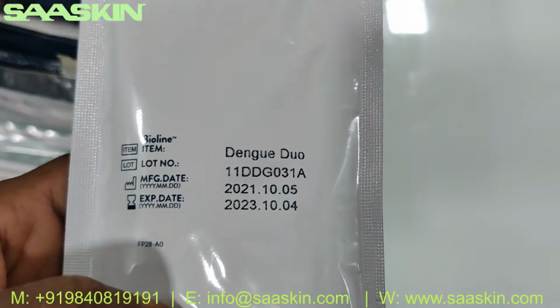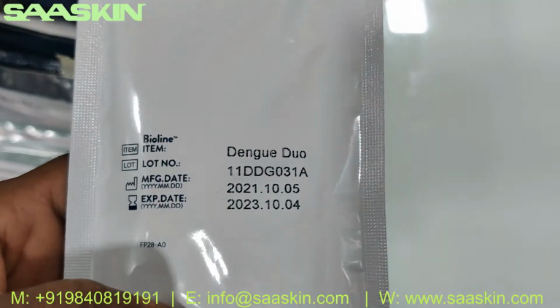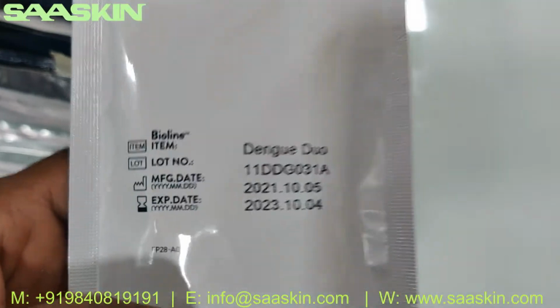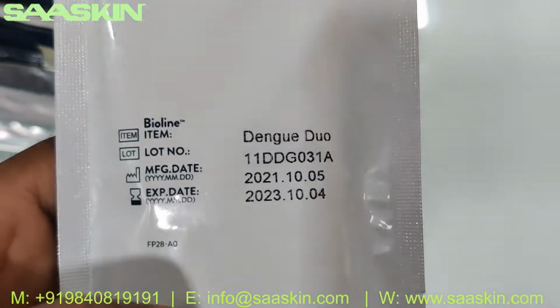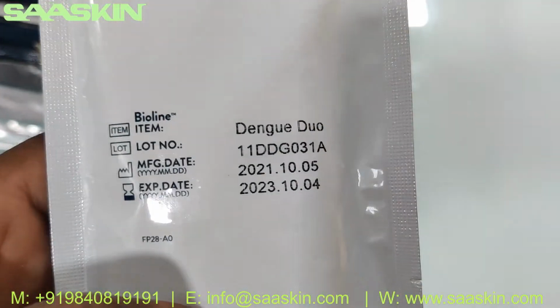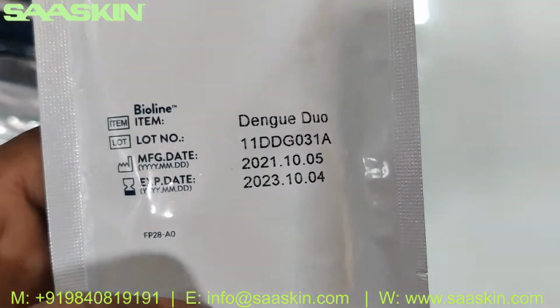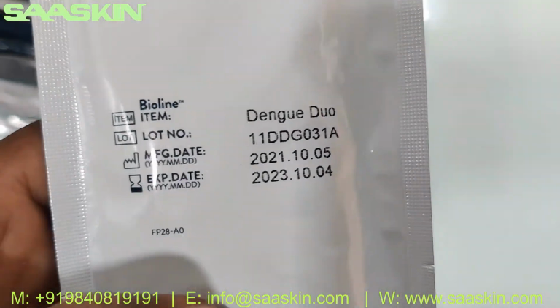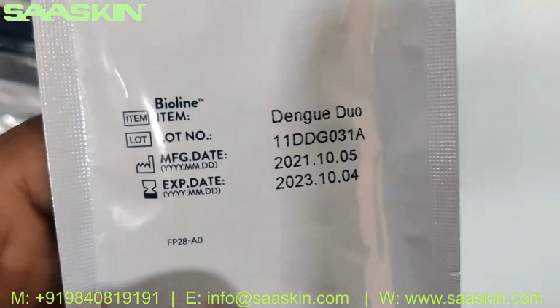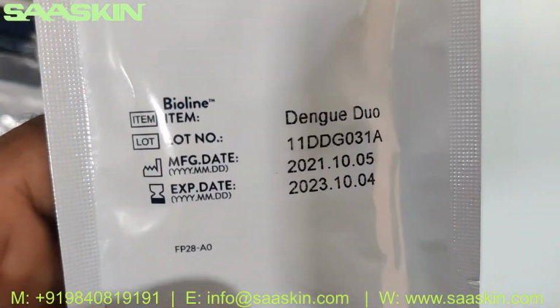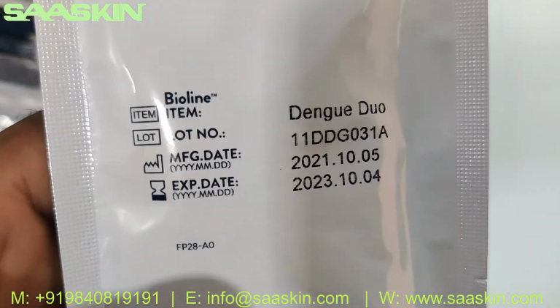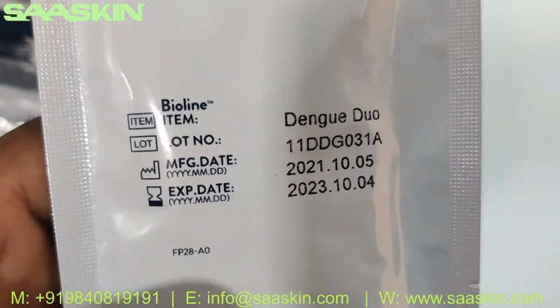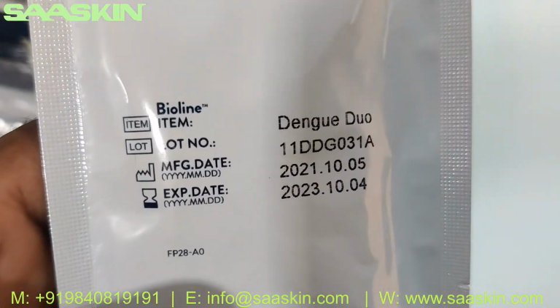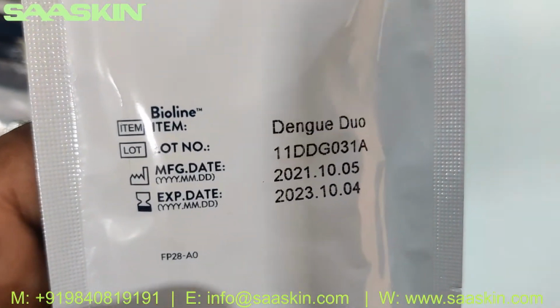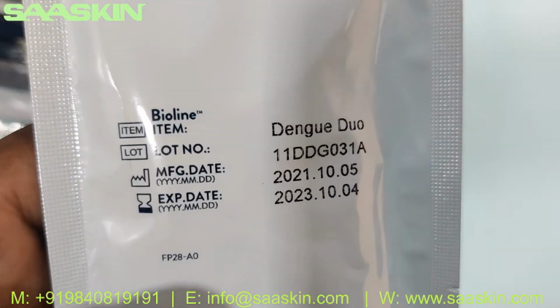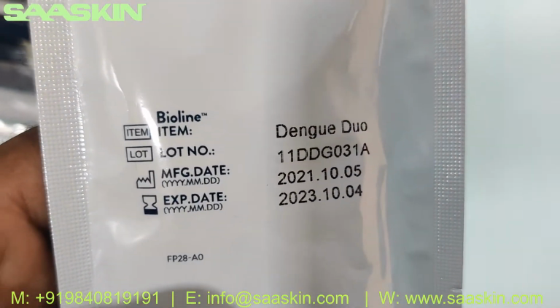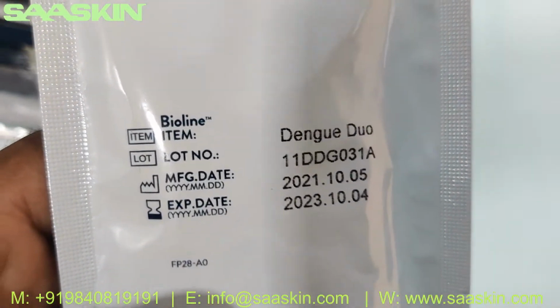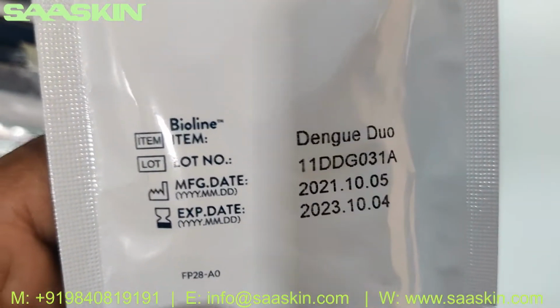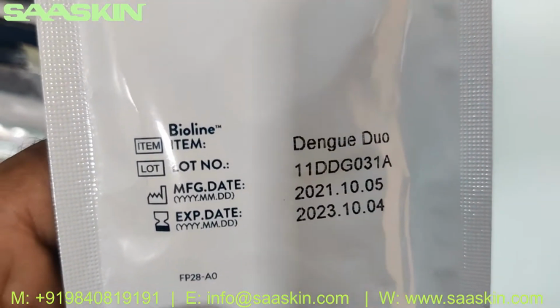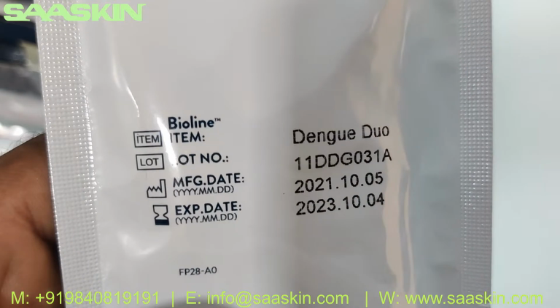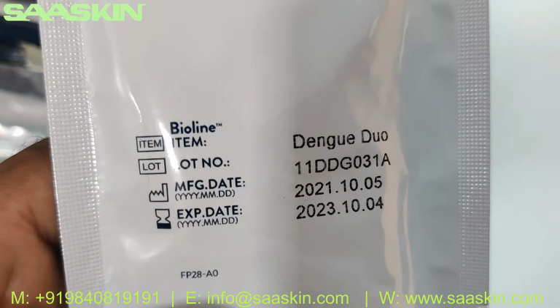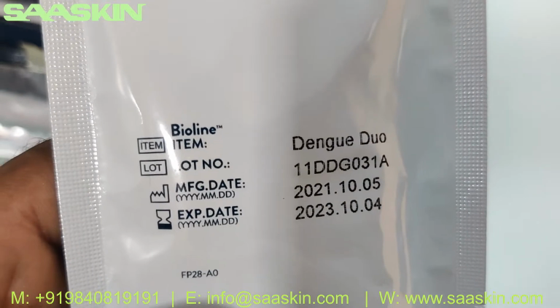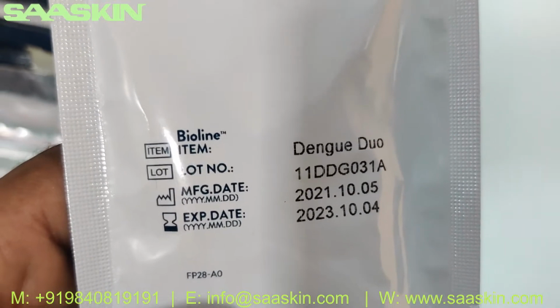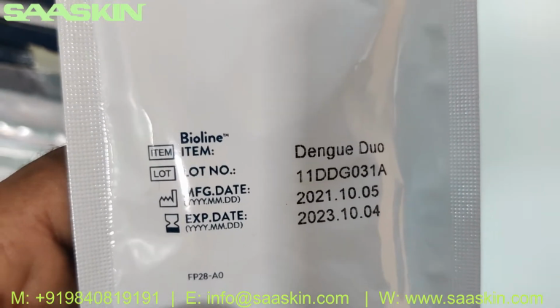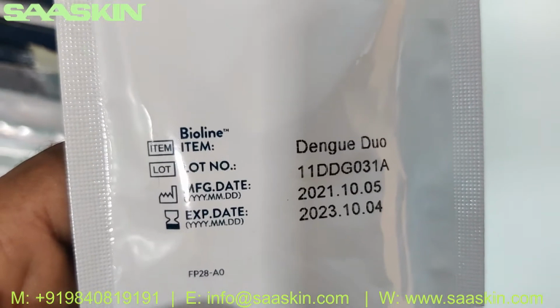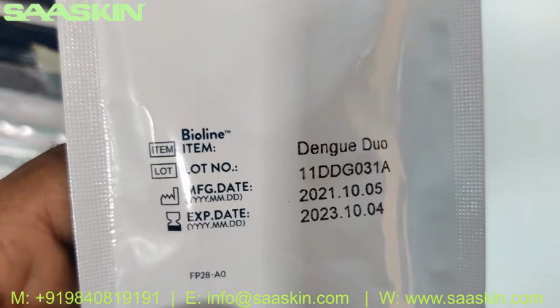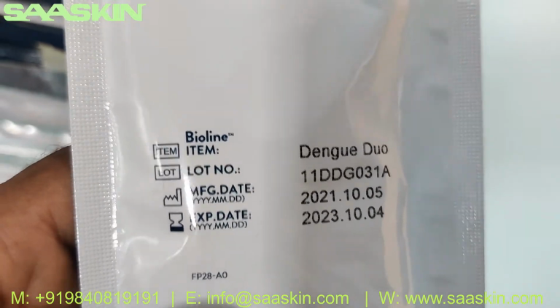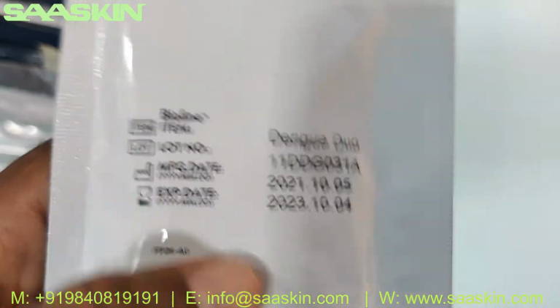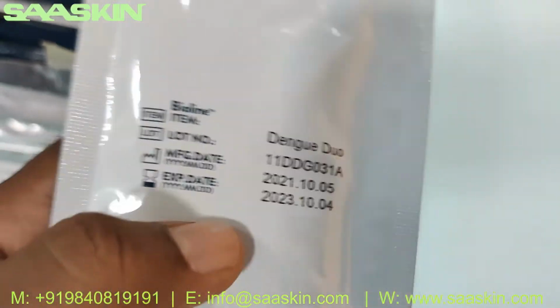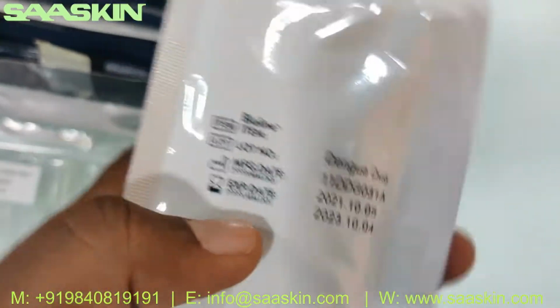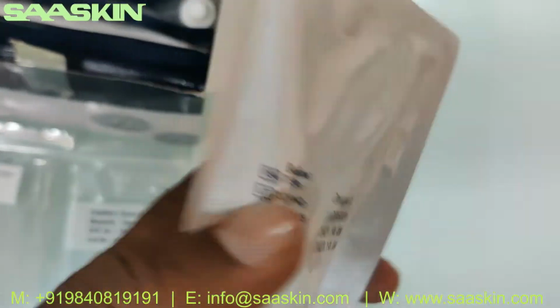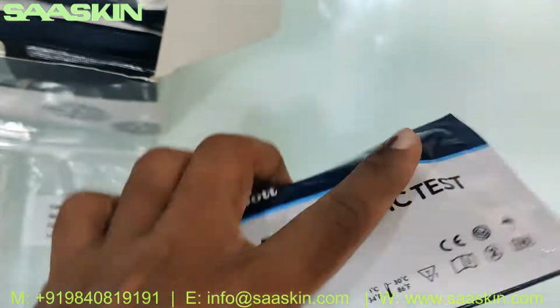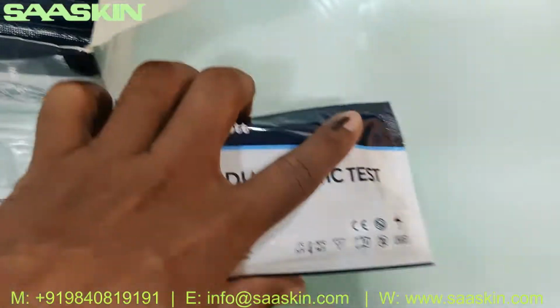You can see this is 2 years of expiry on the cassettes.